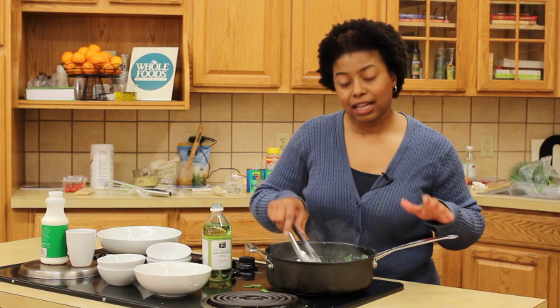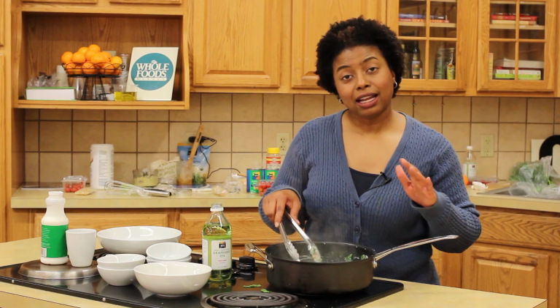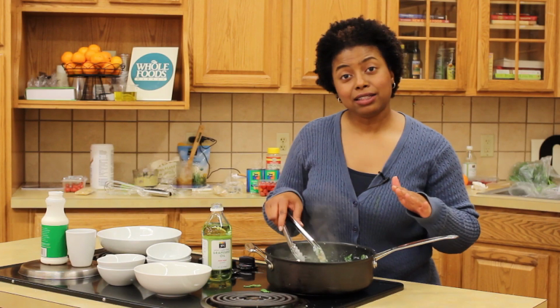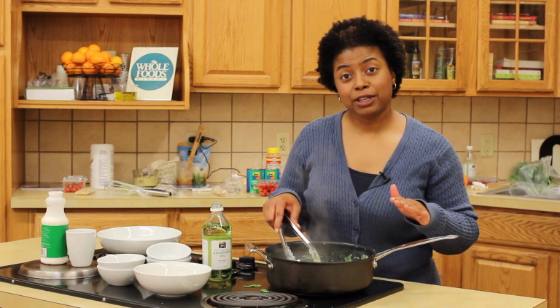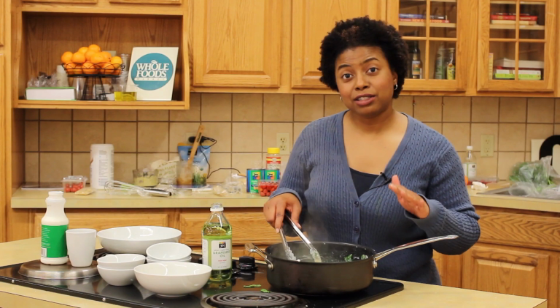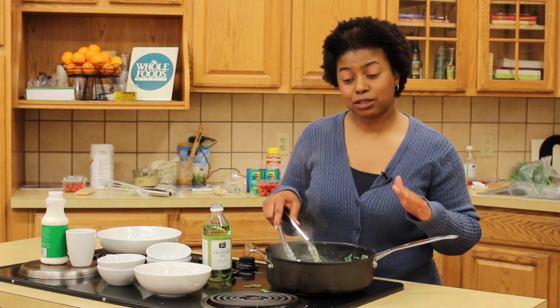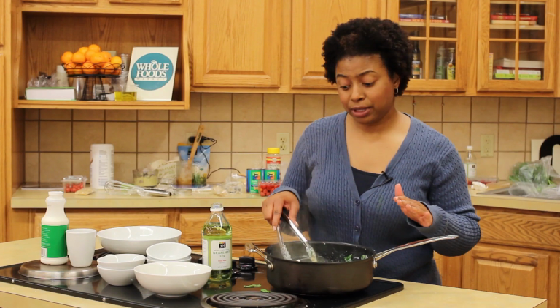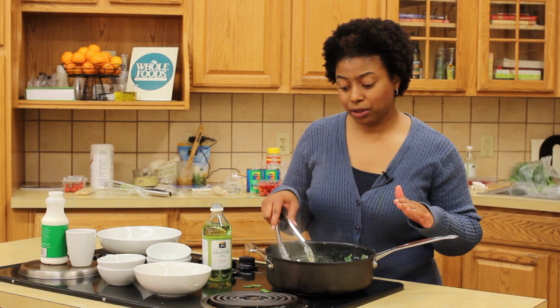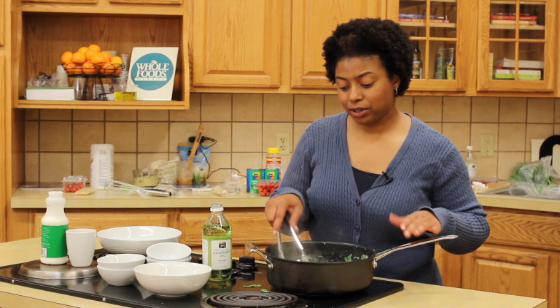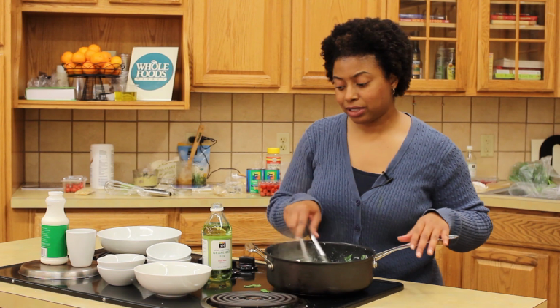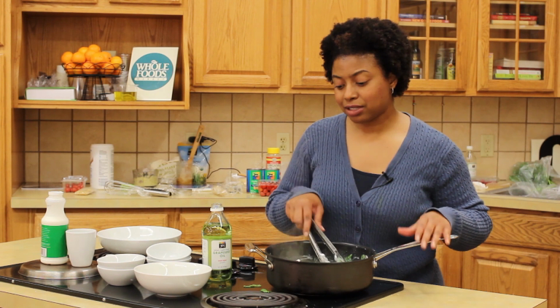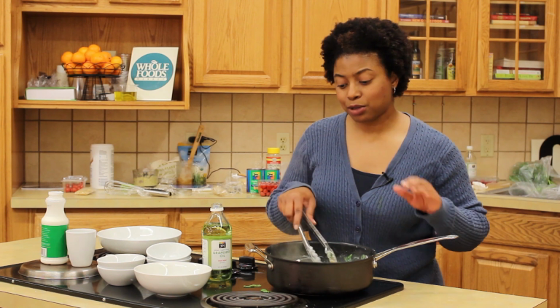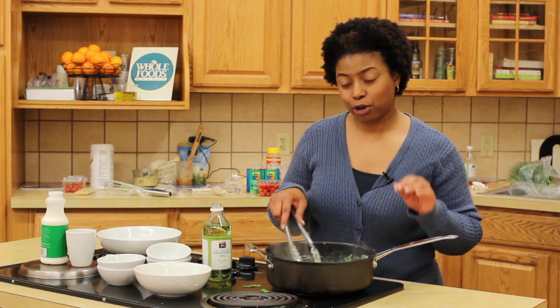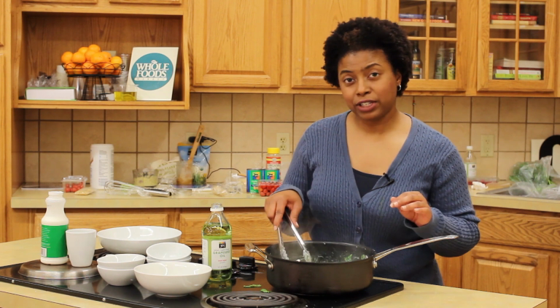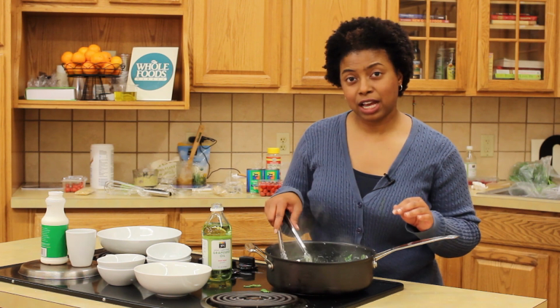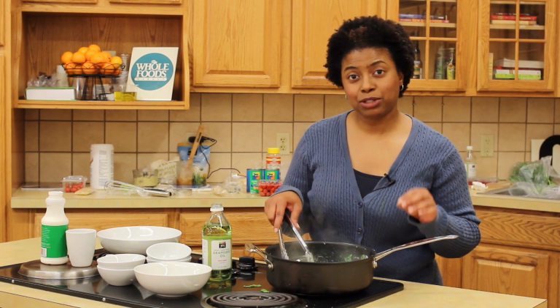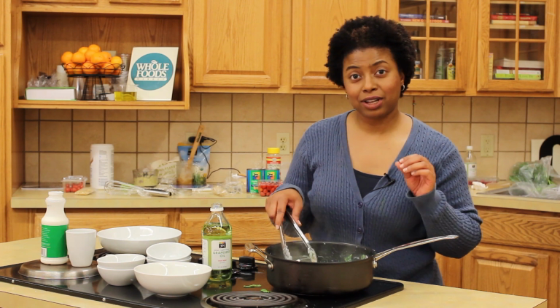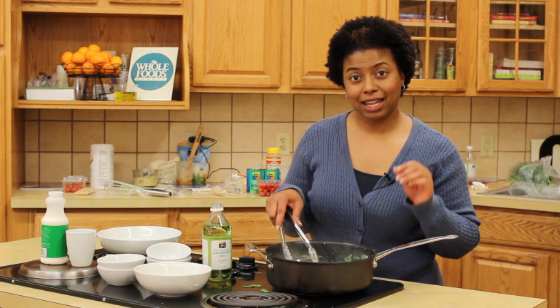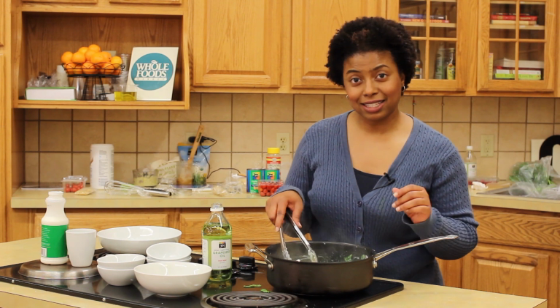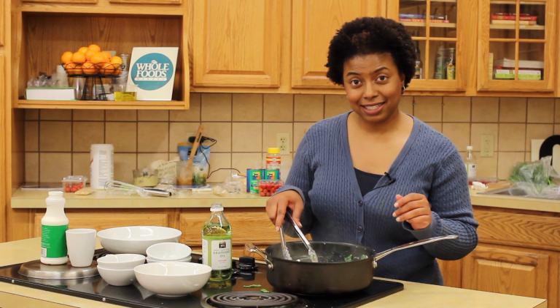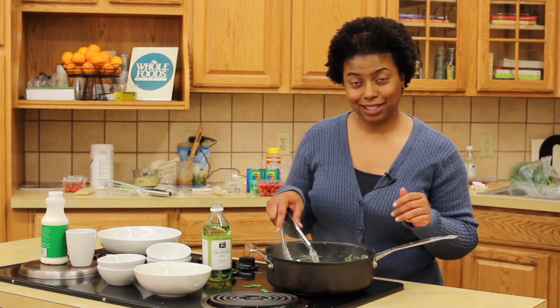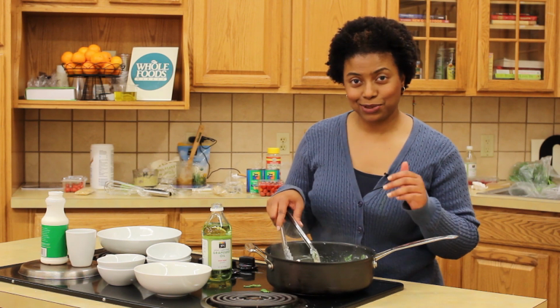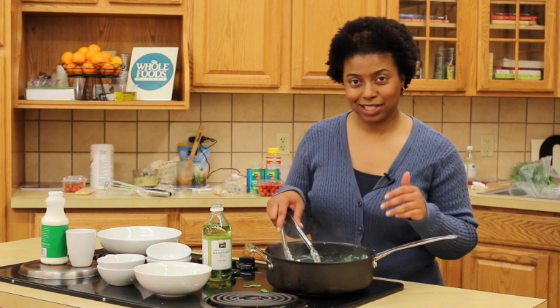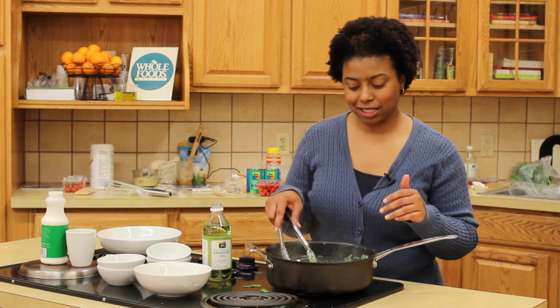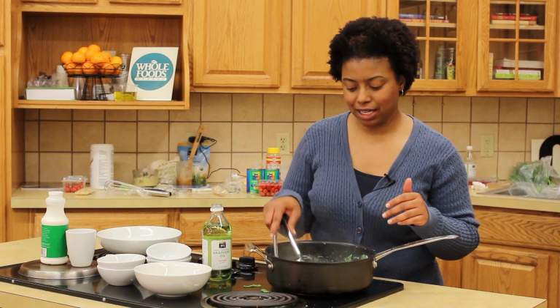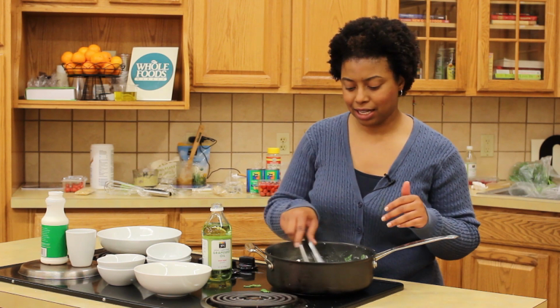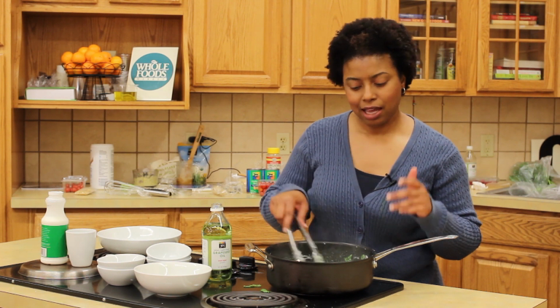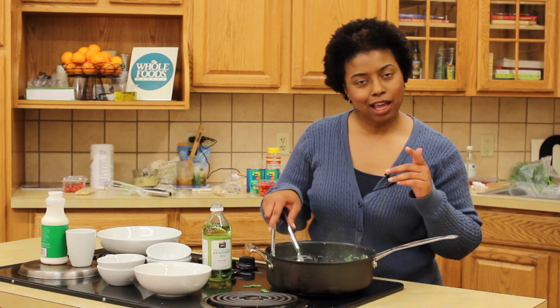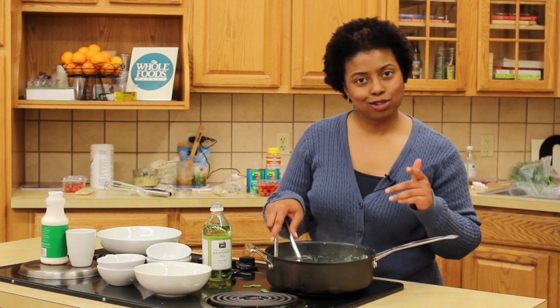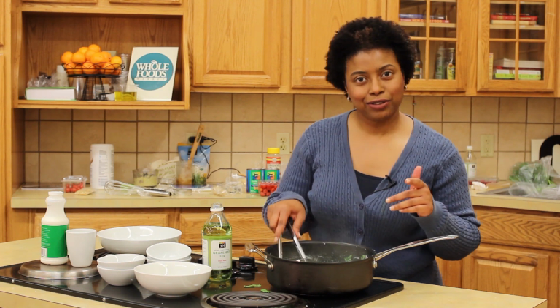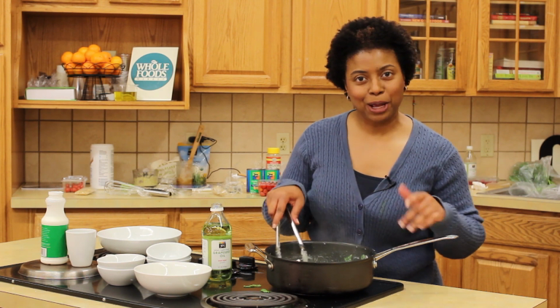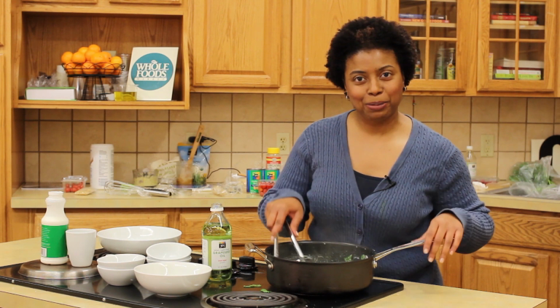Now that the spinach is completely wilted, this is the perfect time to do a last taste for seasoning and serve it up.